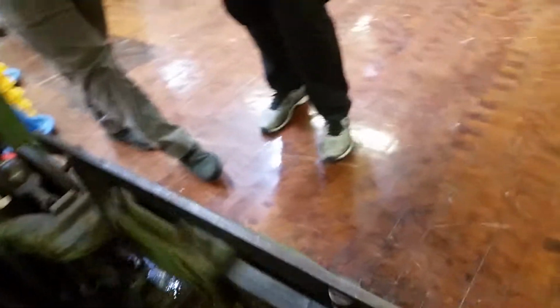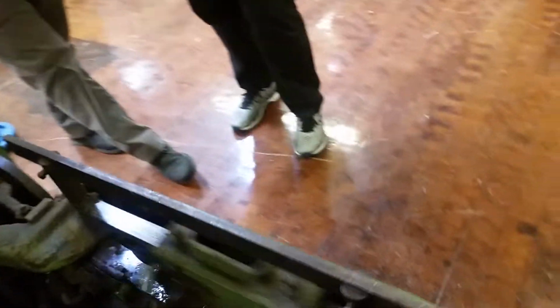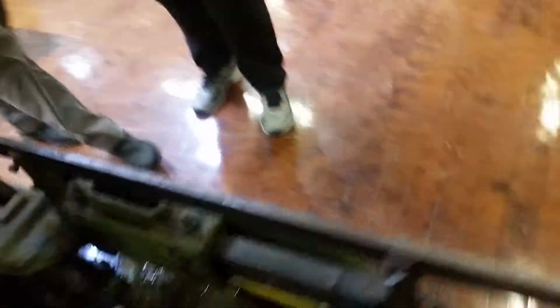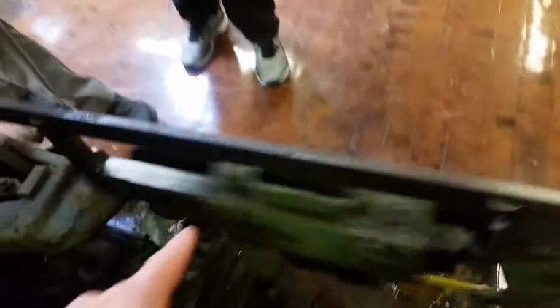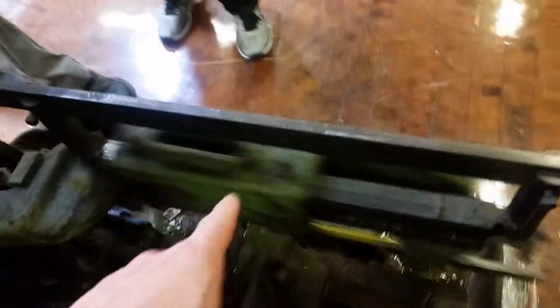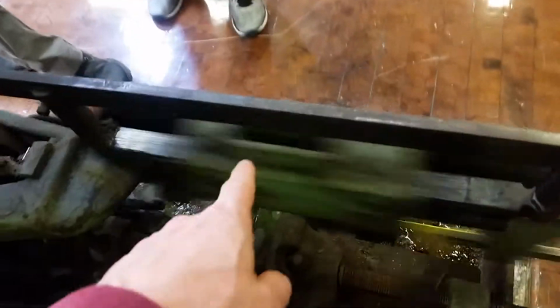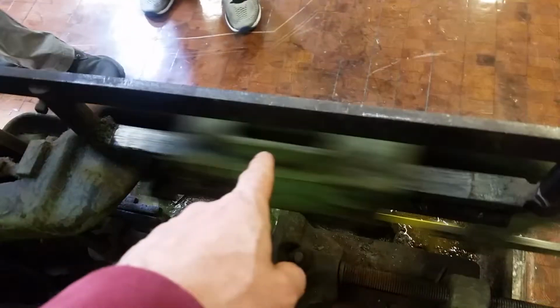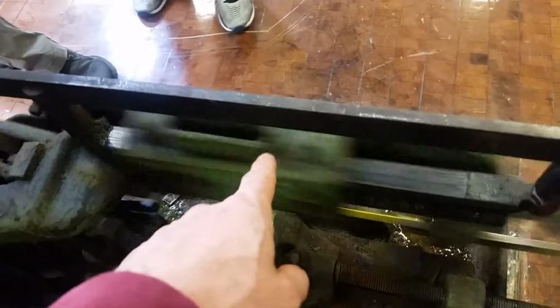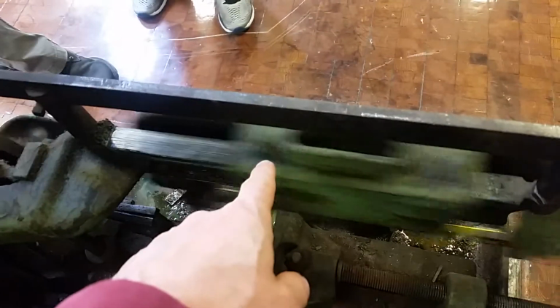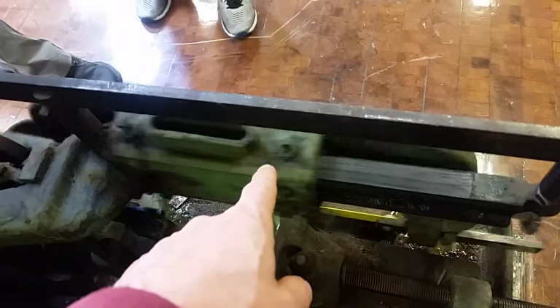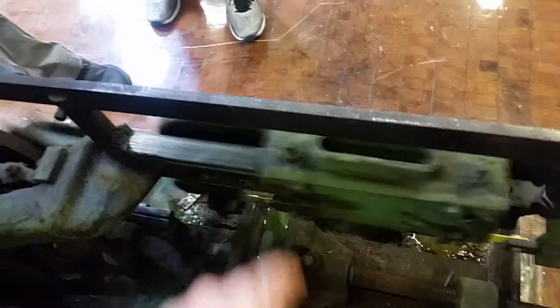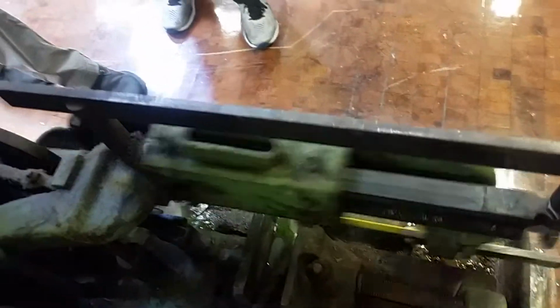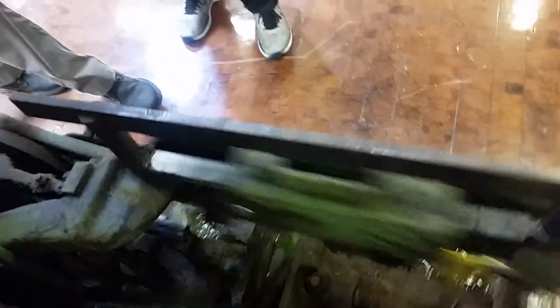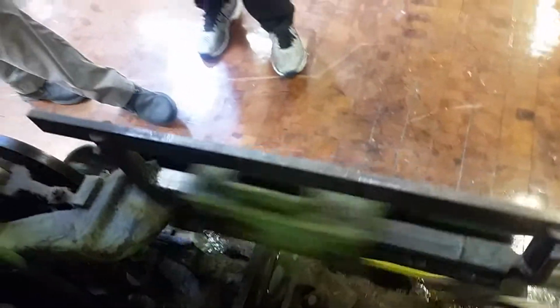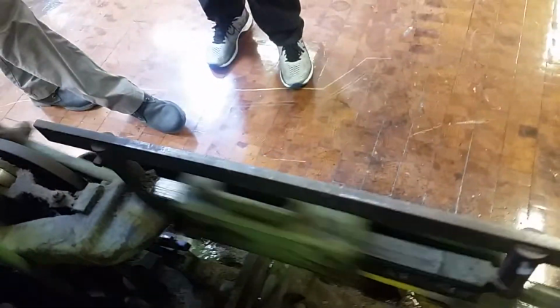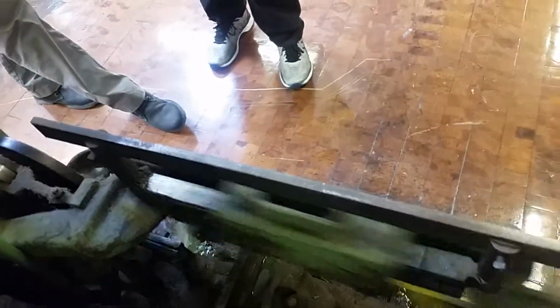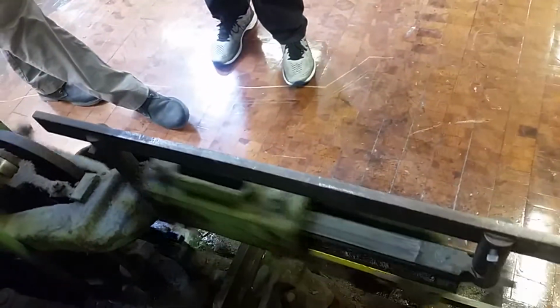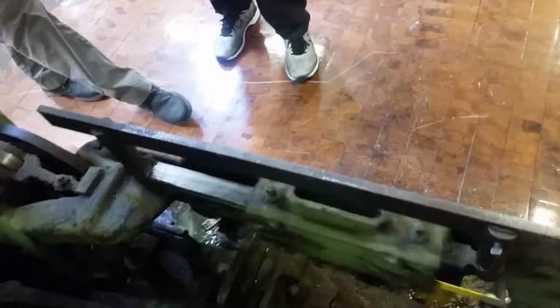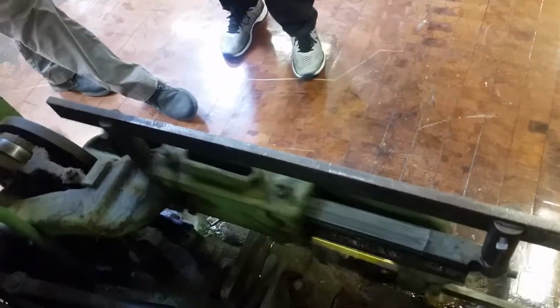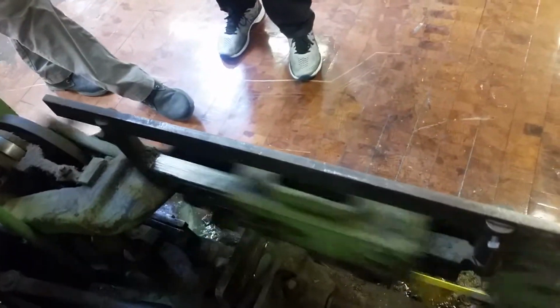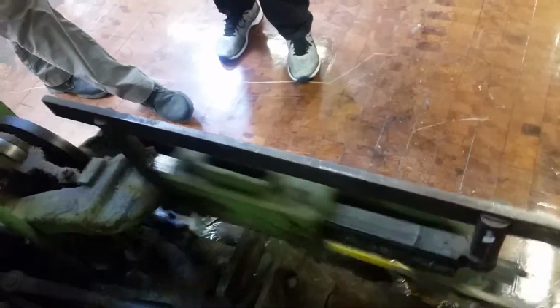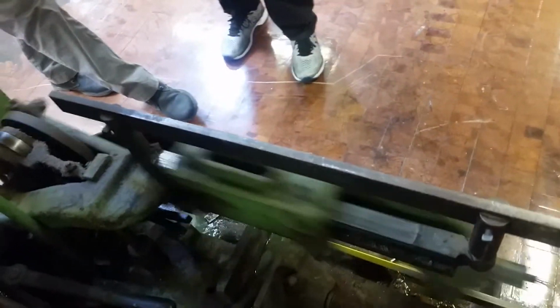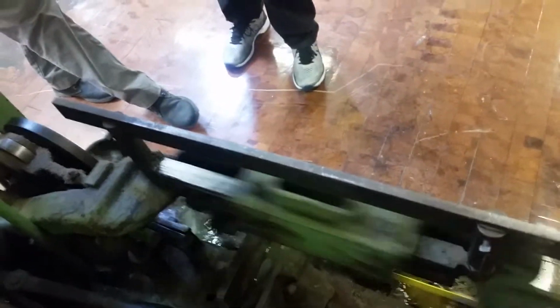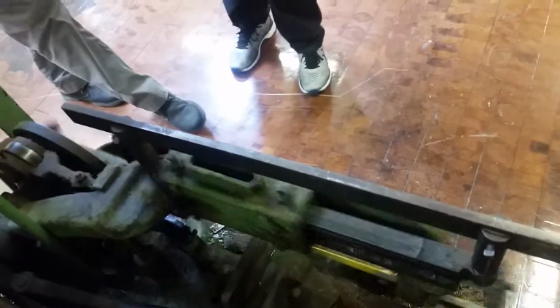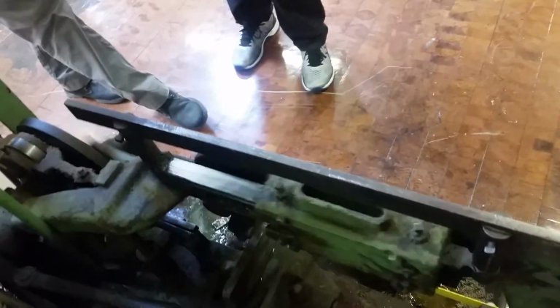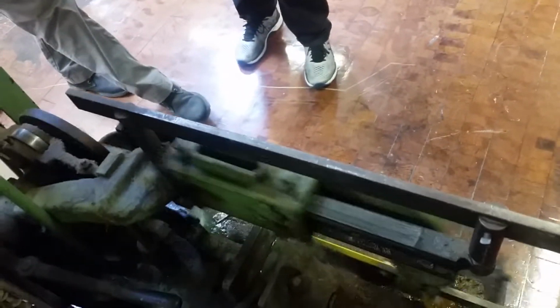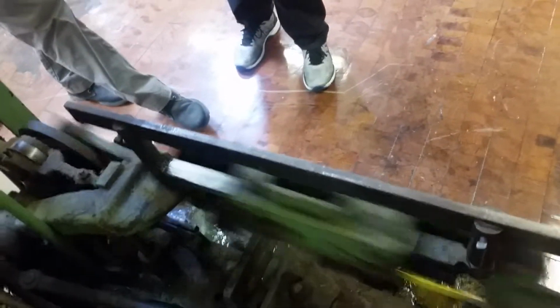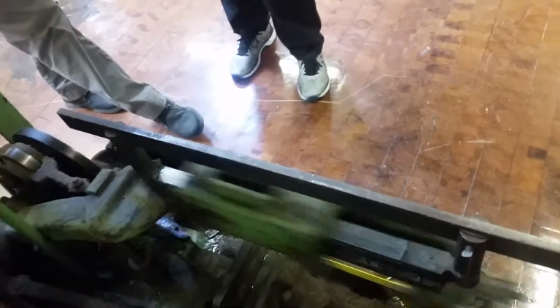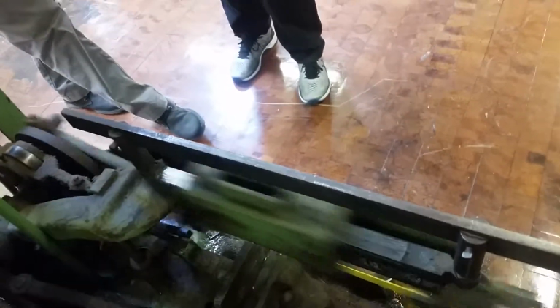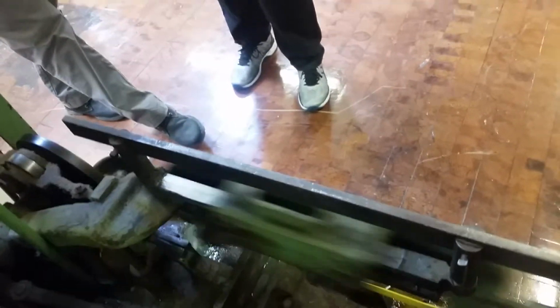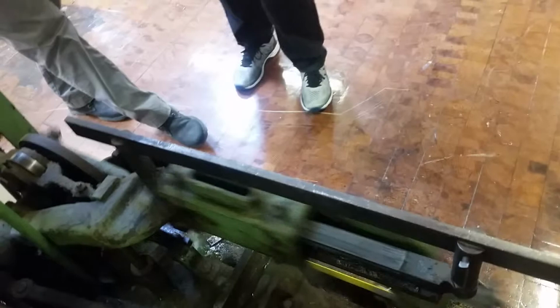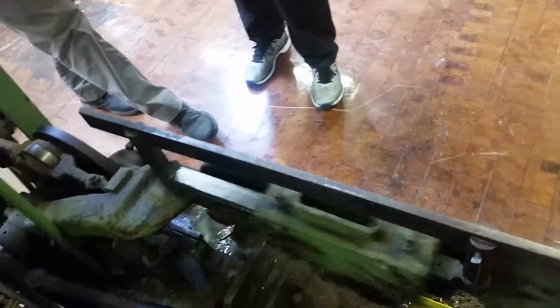Every so often you've got to put some oil here. The blade's good — we have new blades in there.